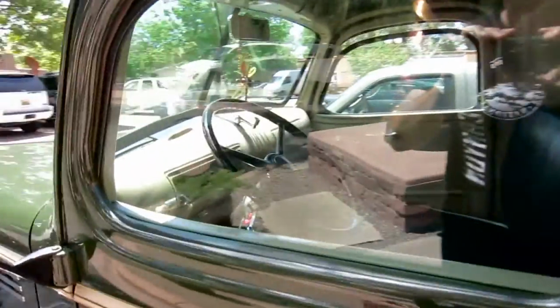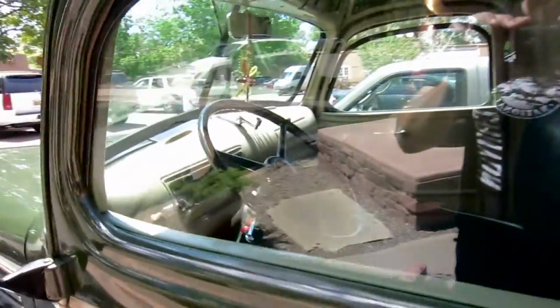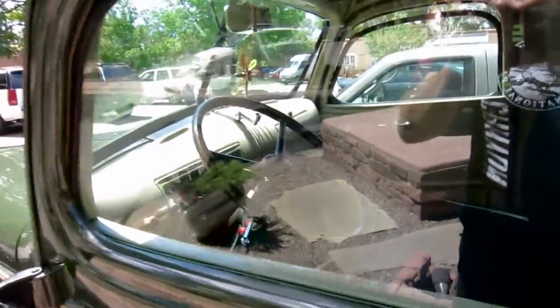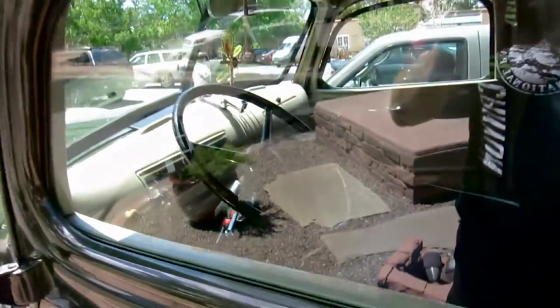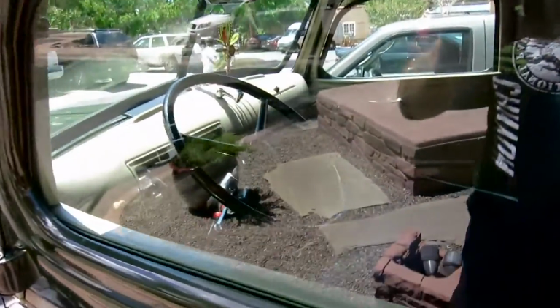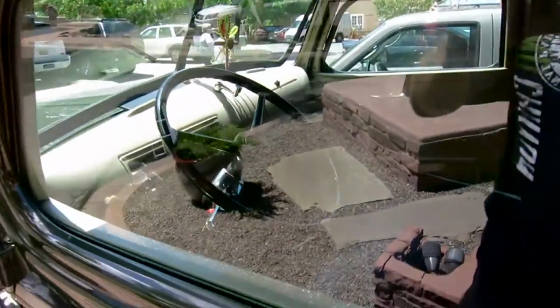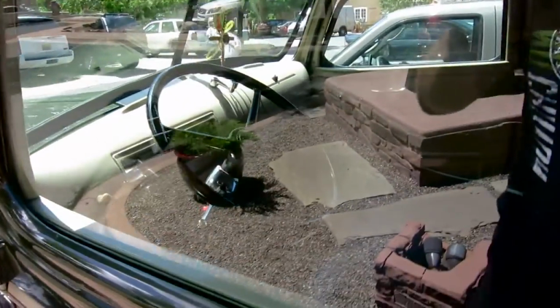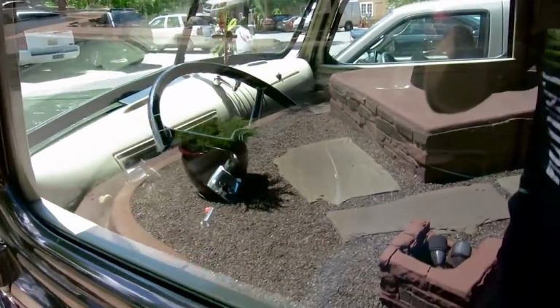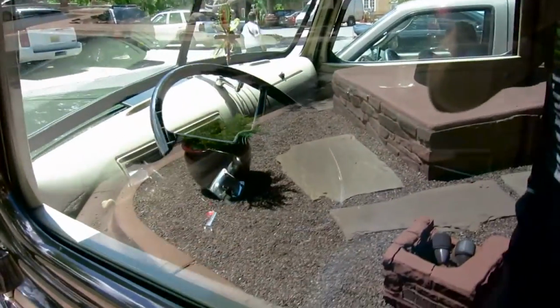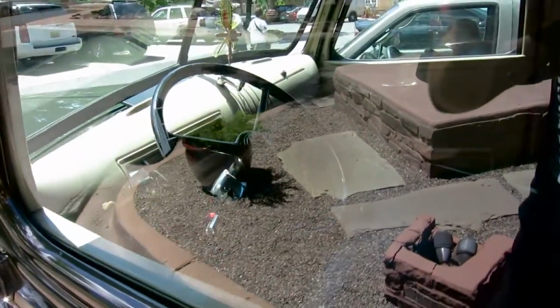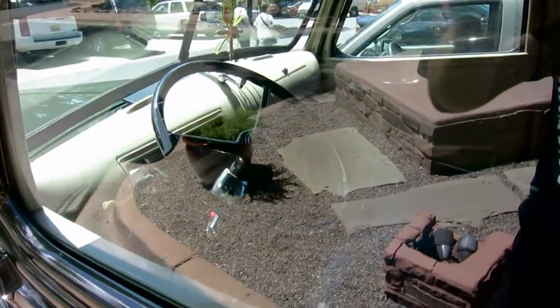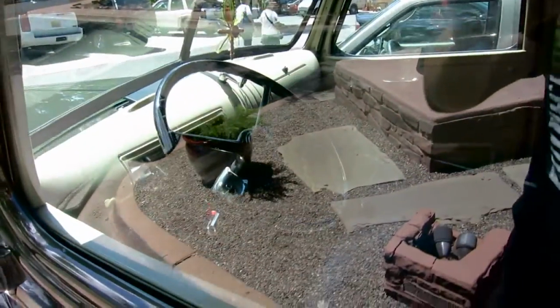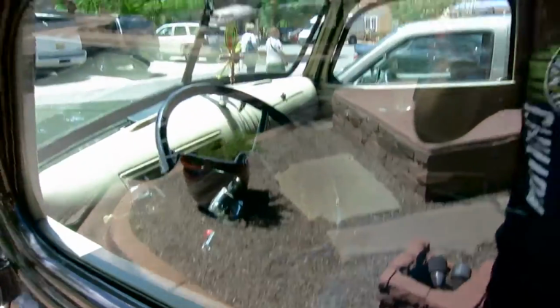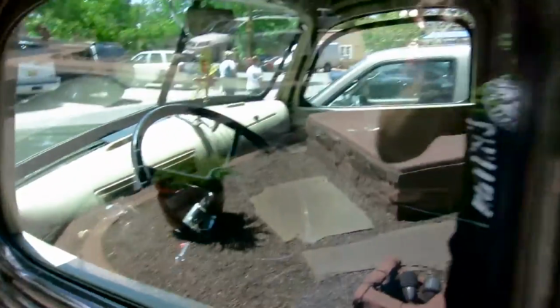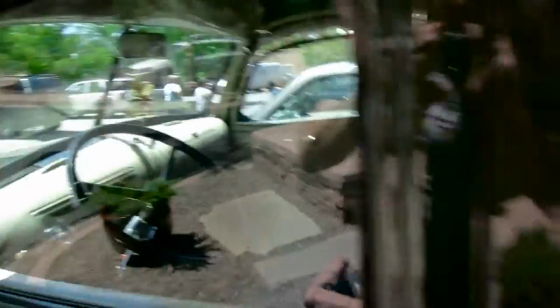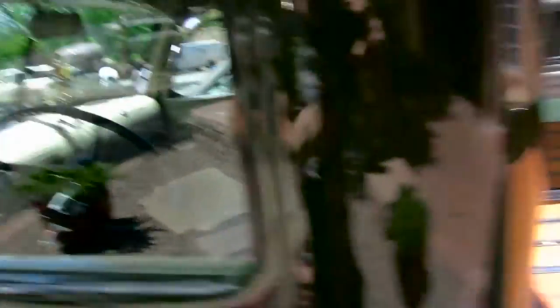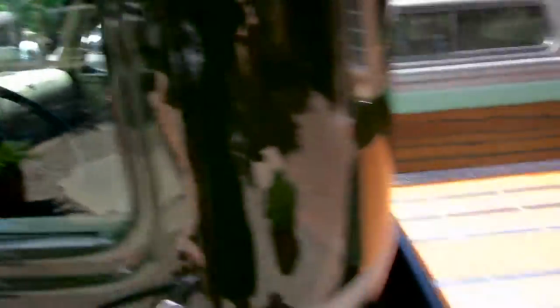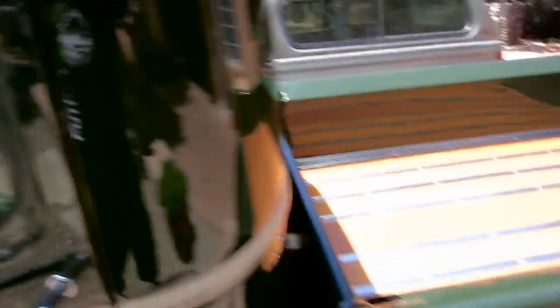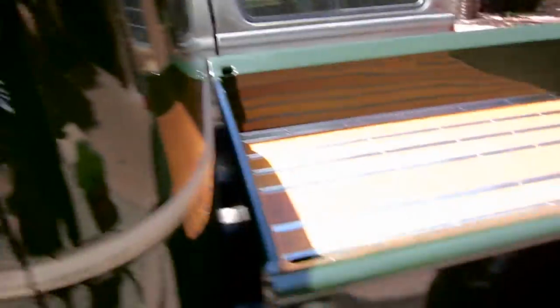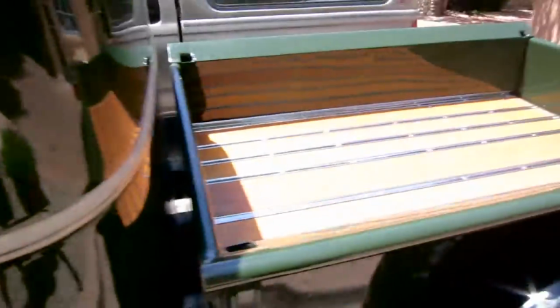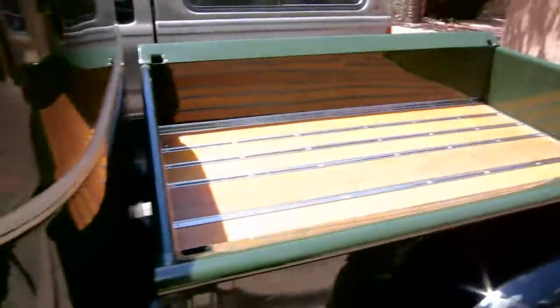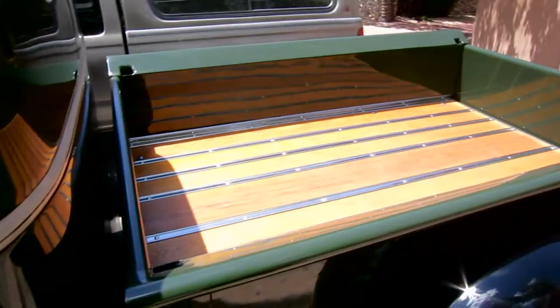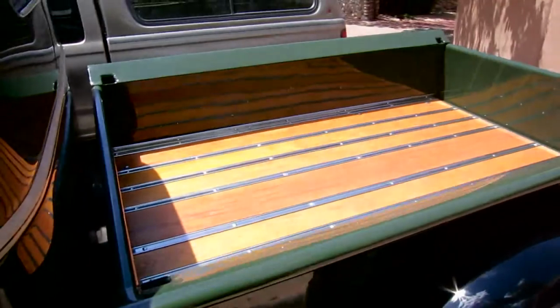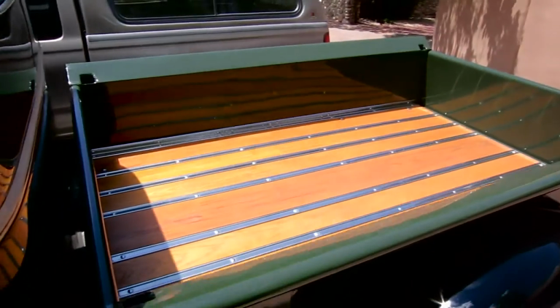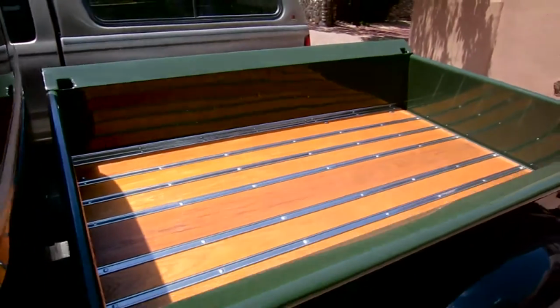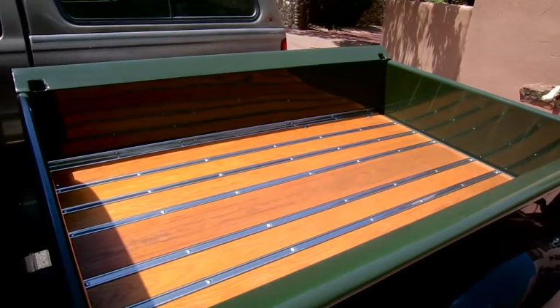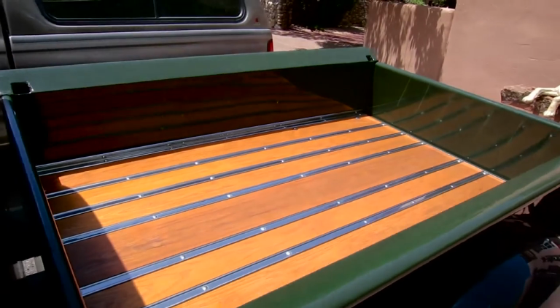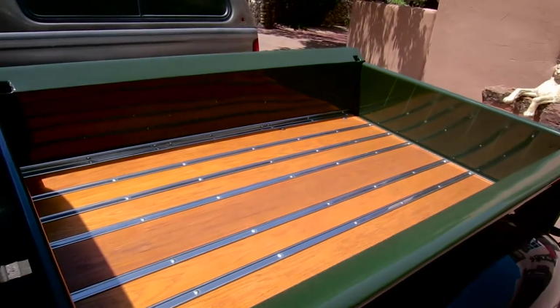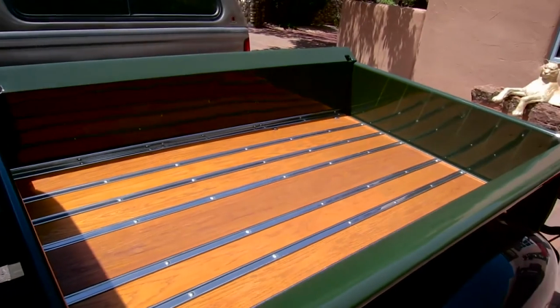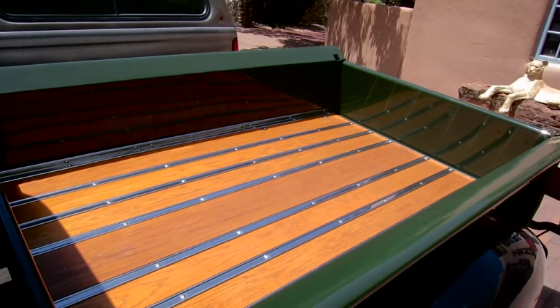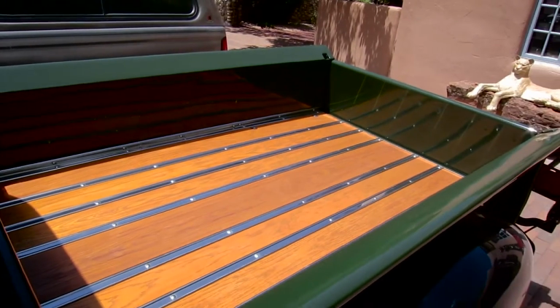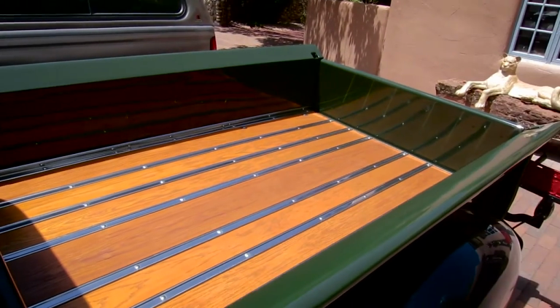Nice interior — doesn't really show up. Freshly done bed.